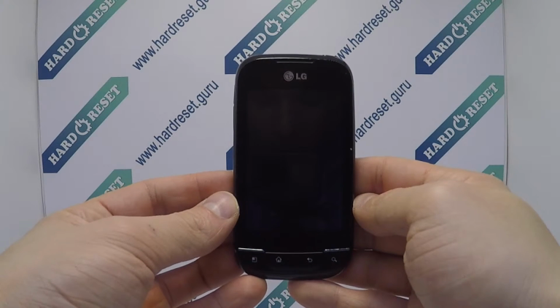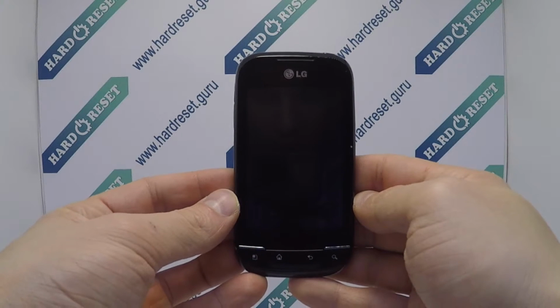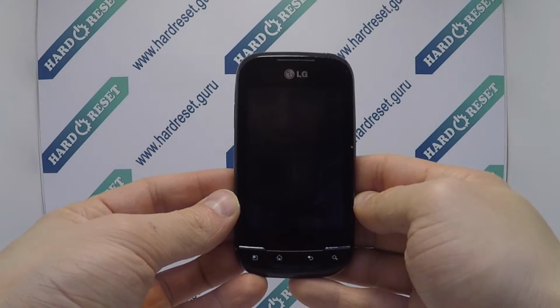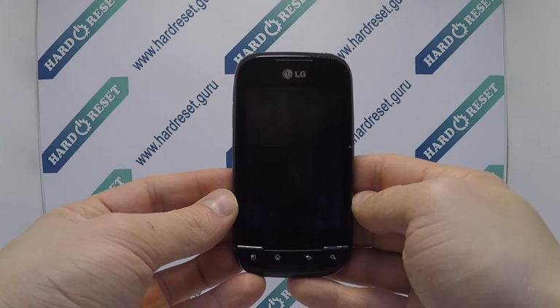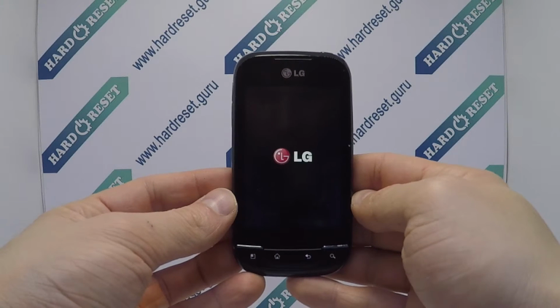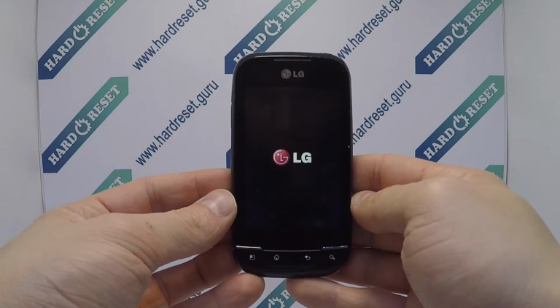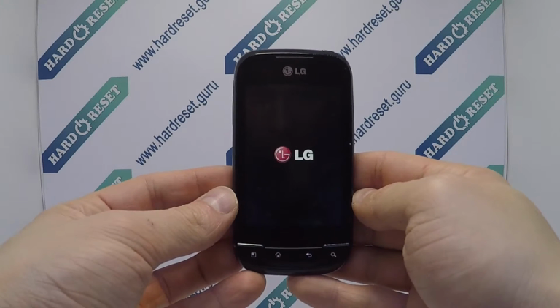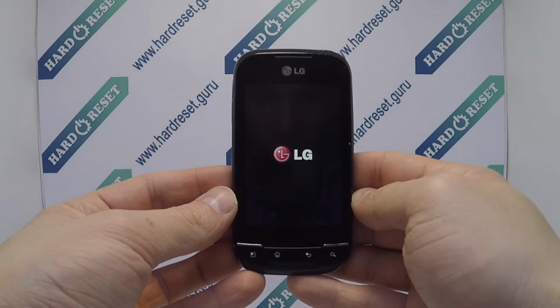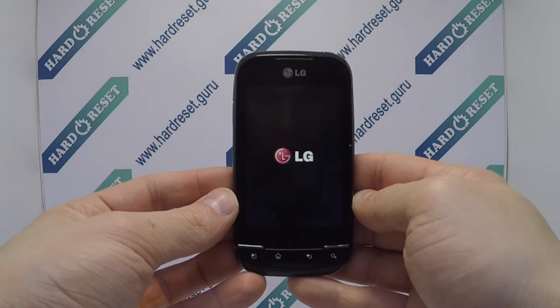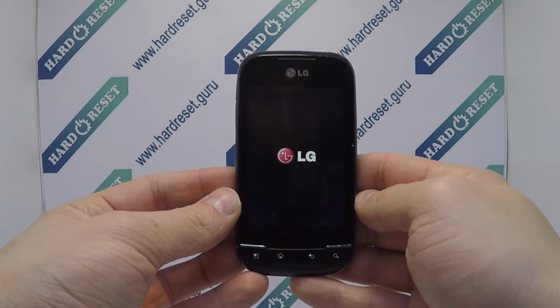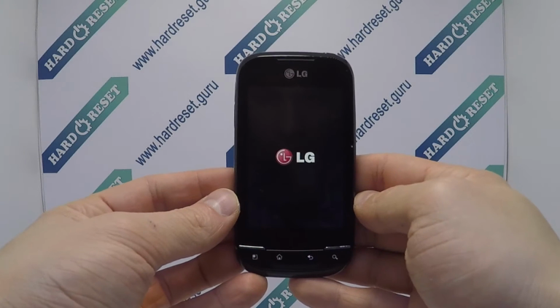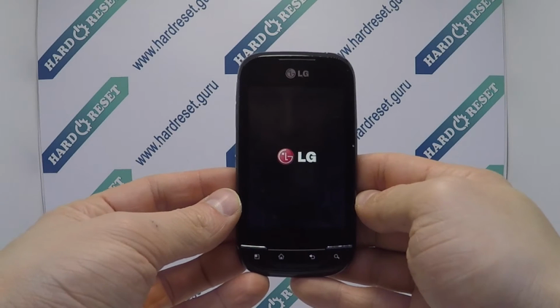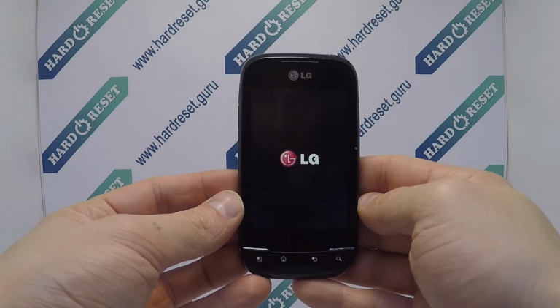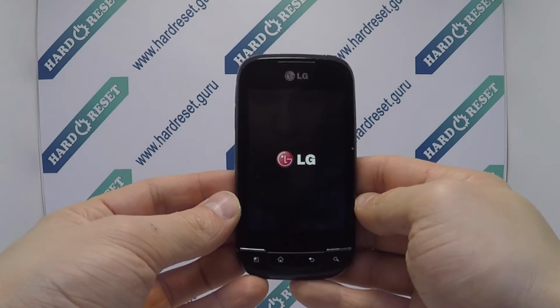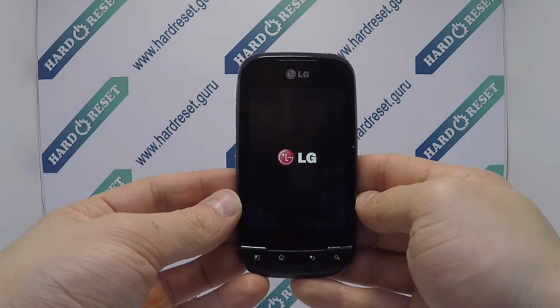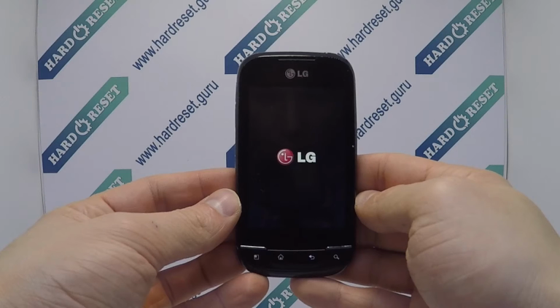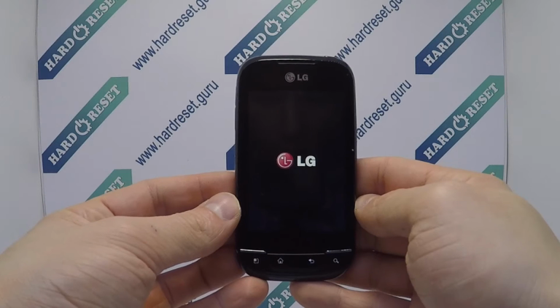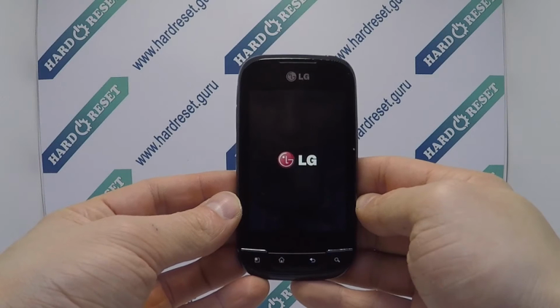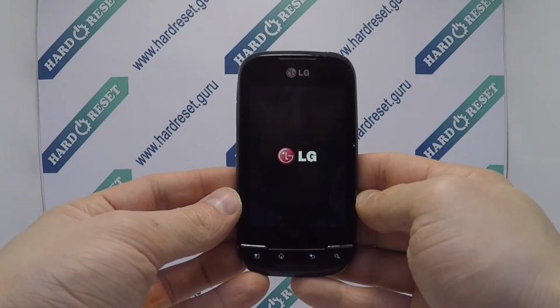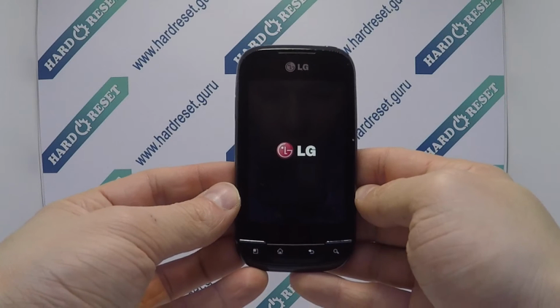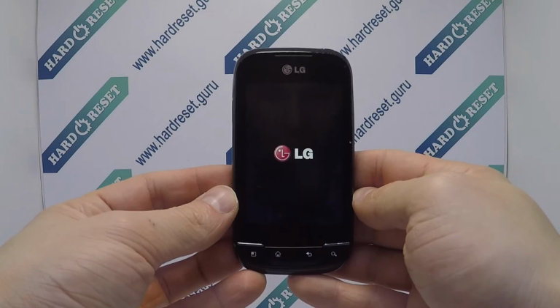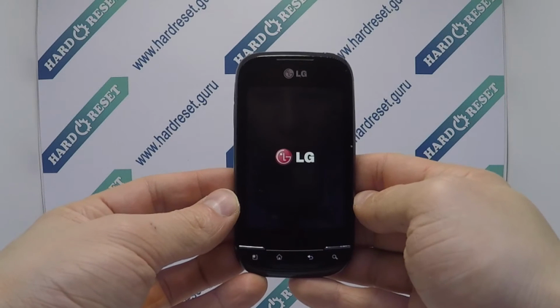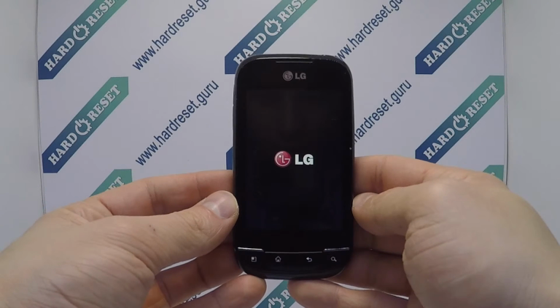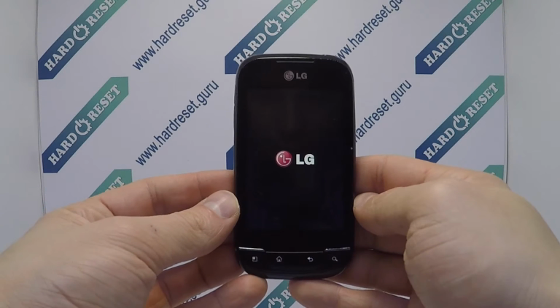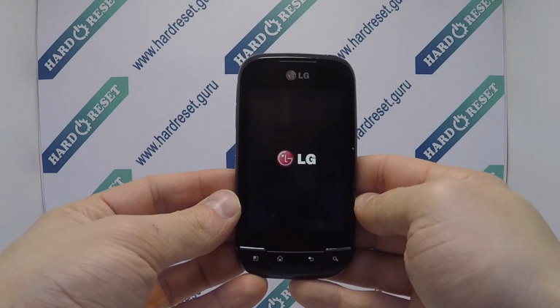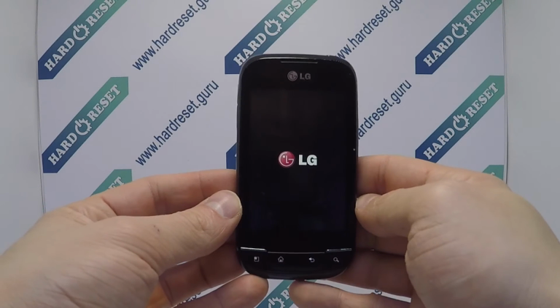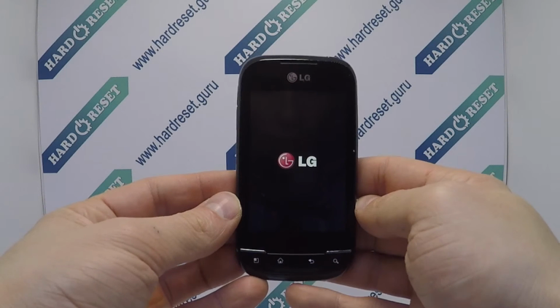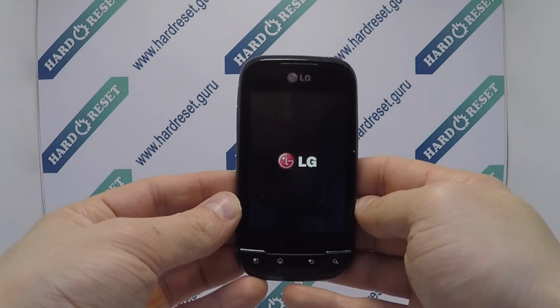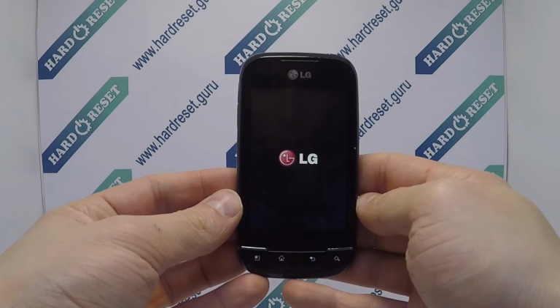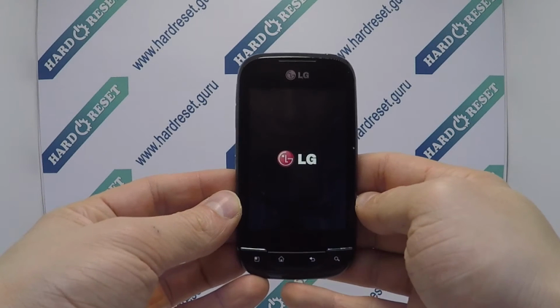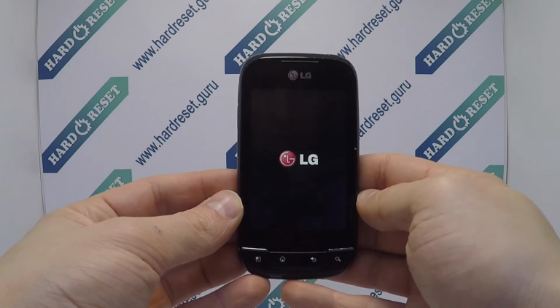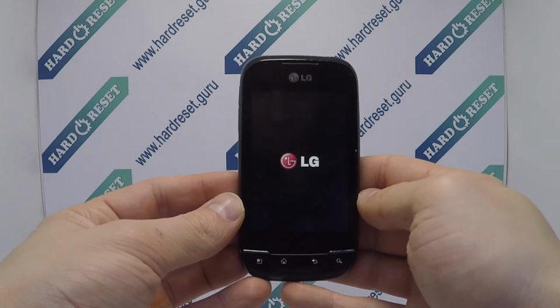Successfully, the hard reset is completed now. Subscribe to our YouTube channel and rate the video.